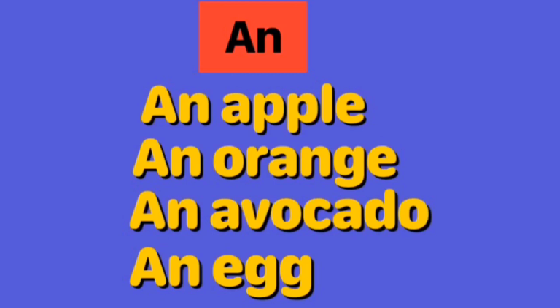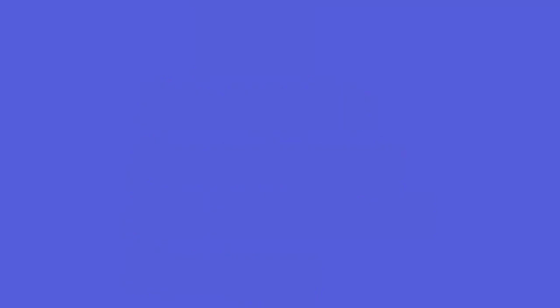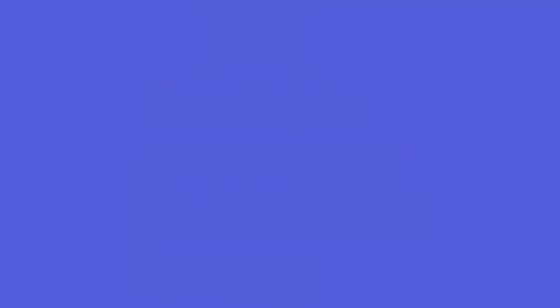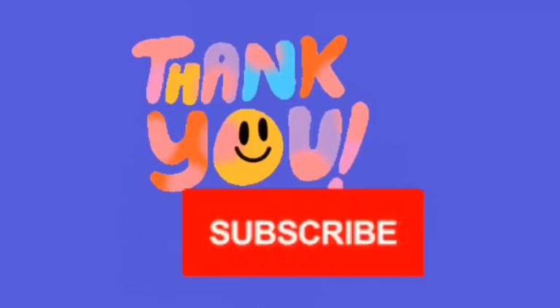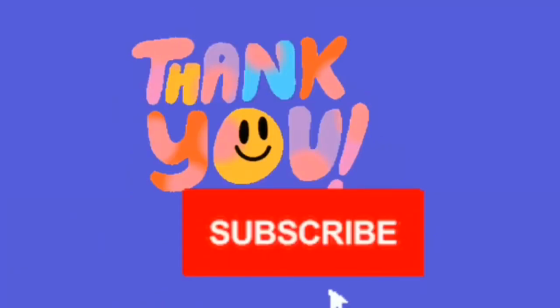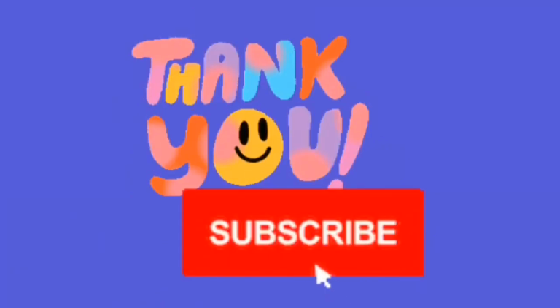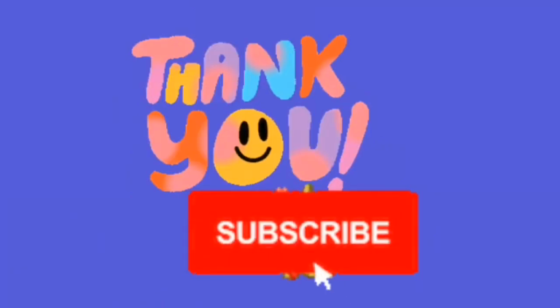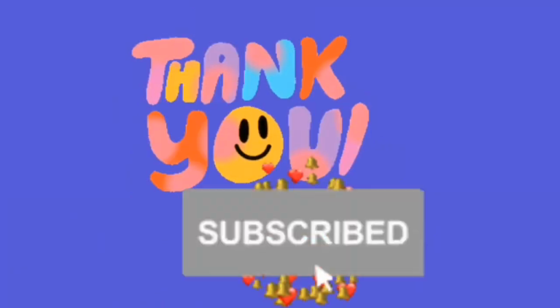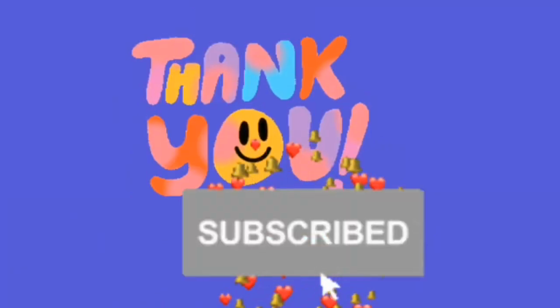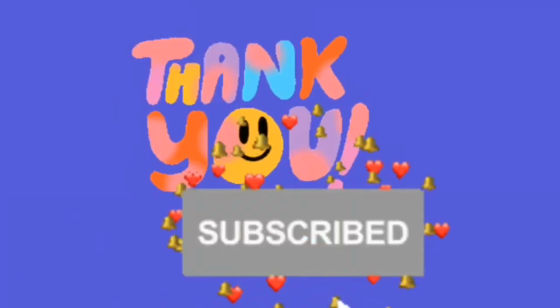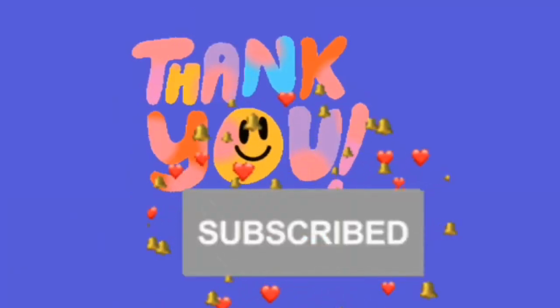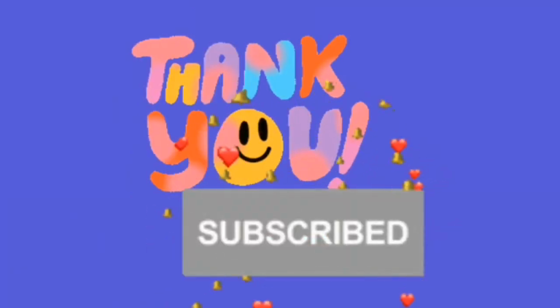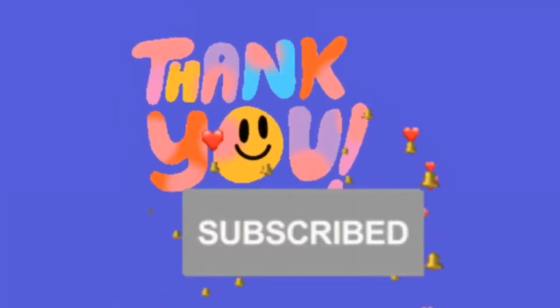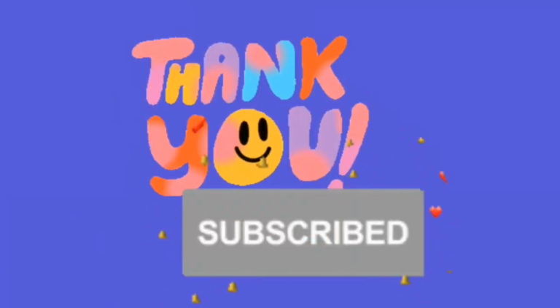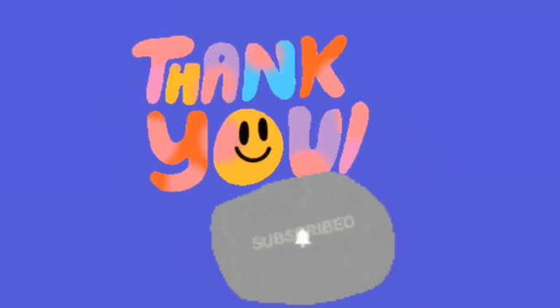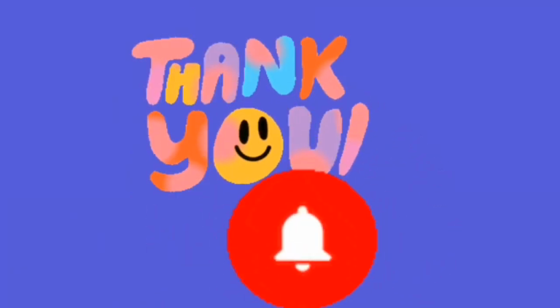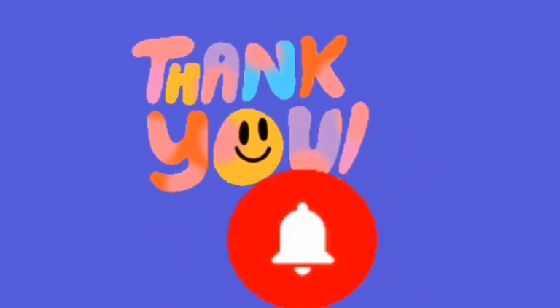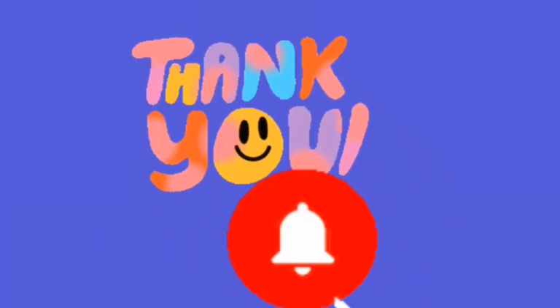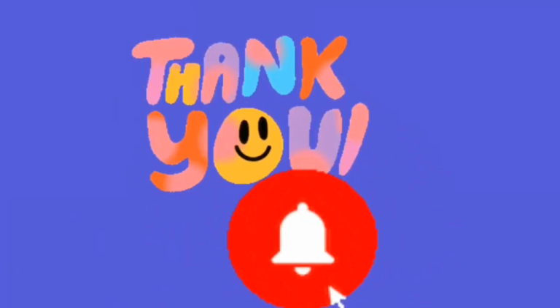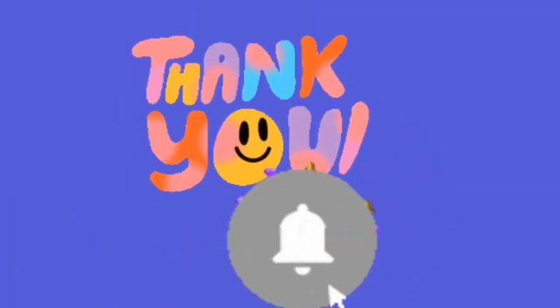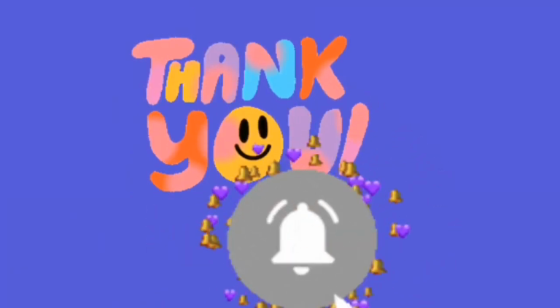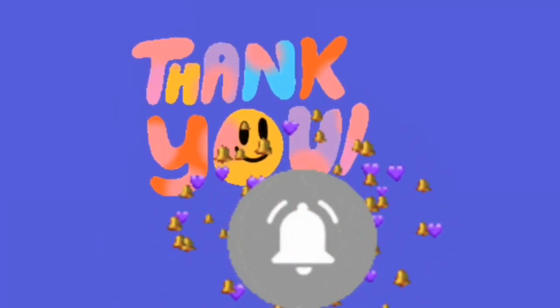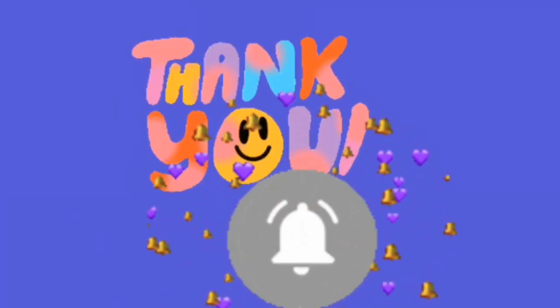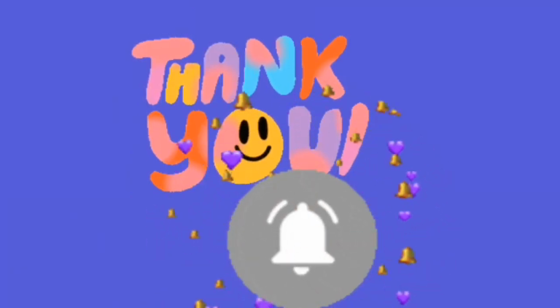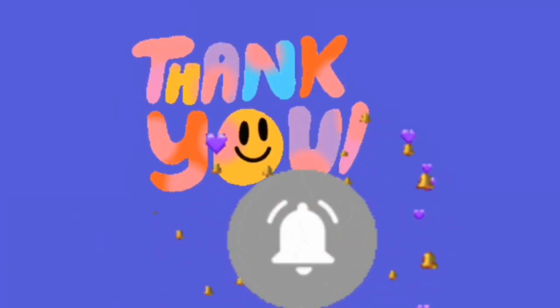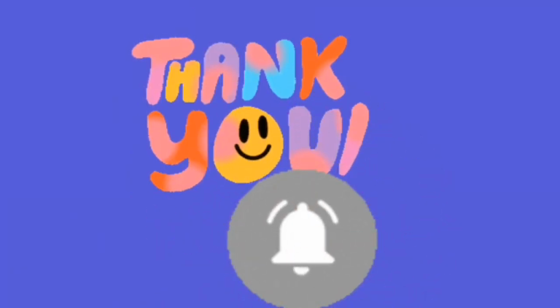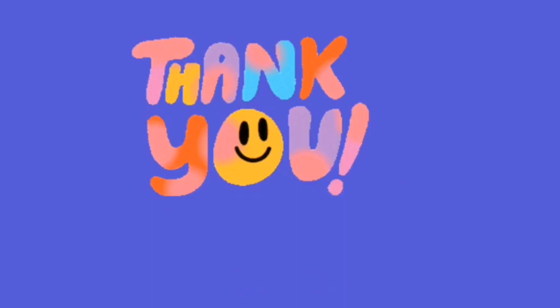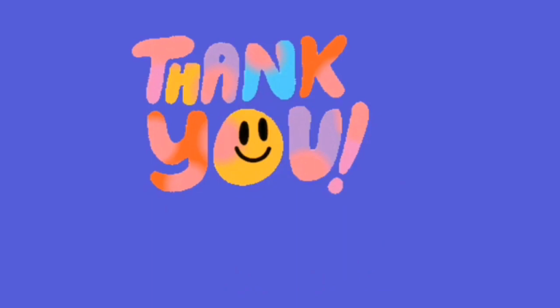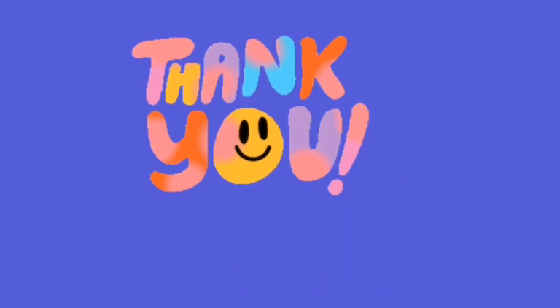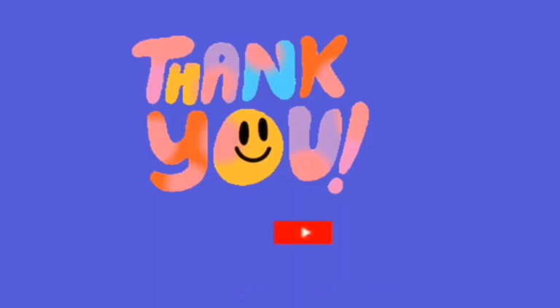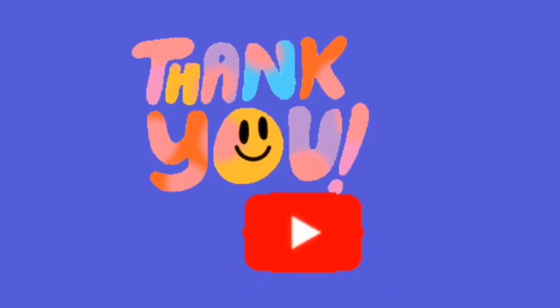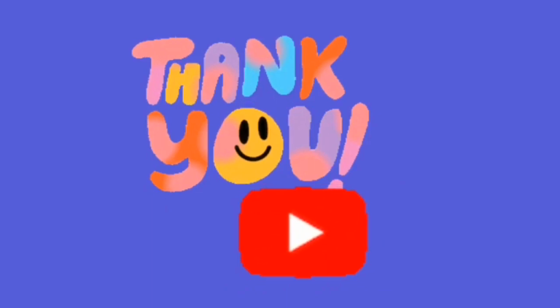Thank you for learning with me. If you like, please subscribe to my channel.